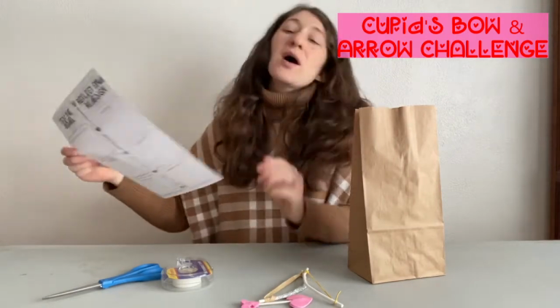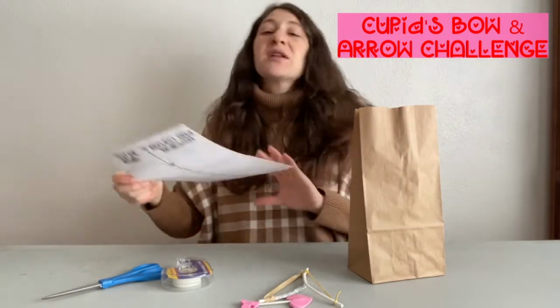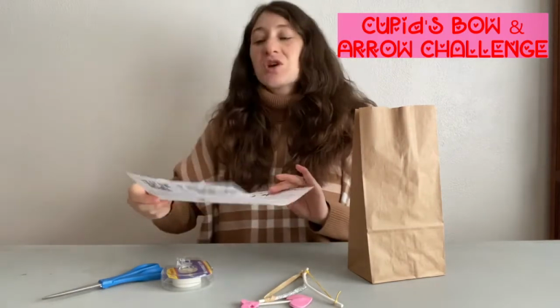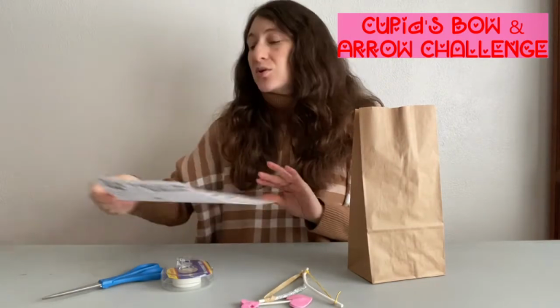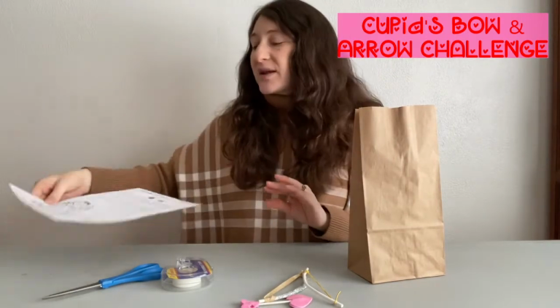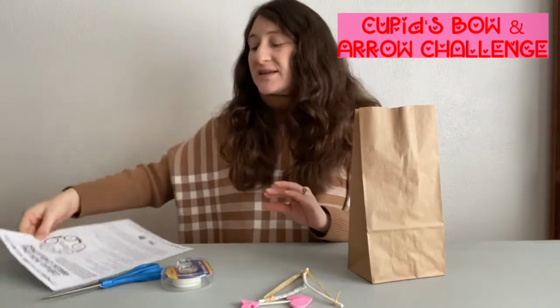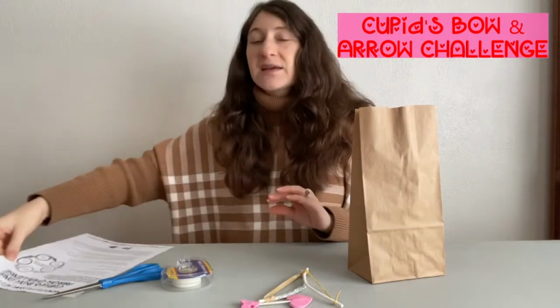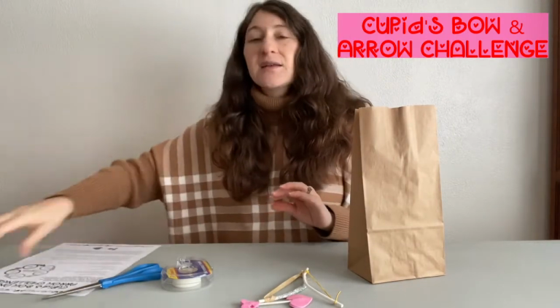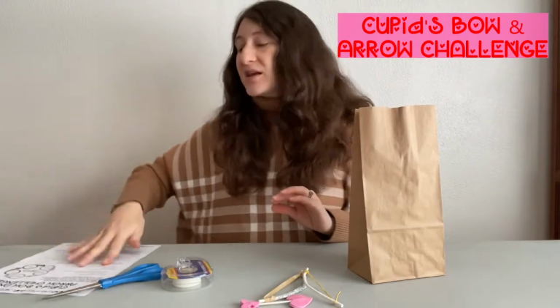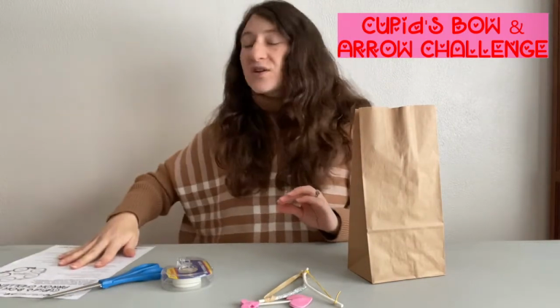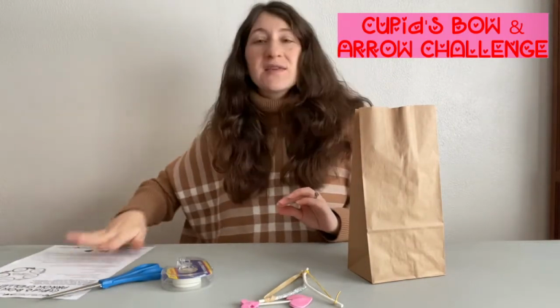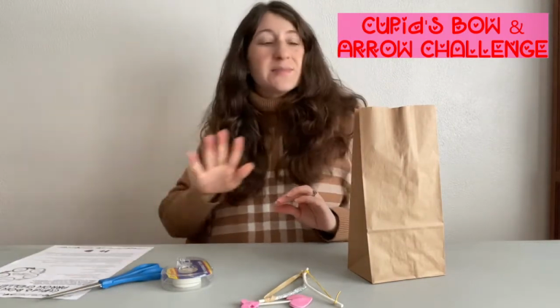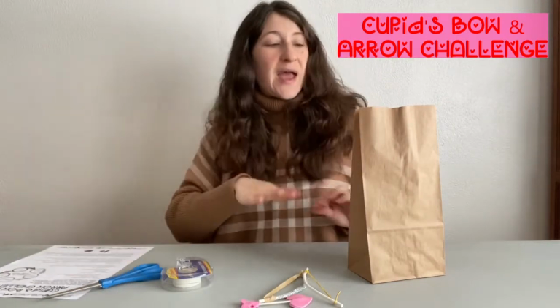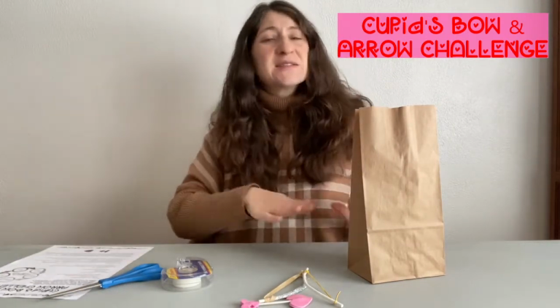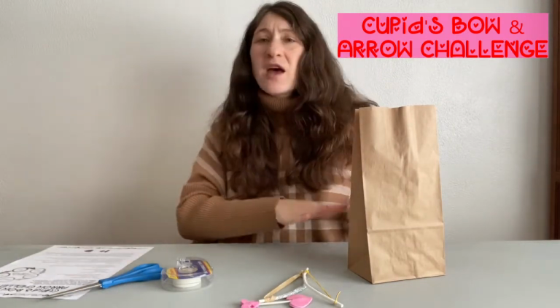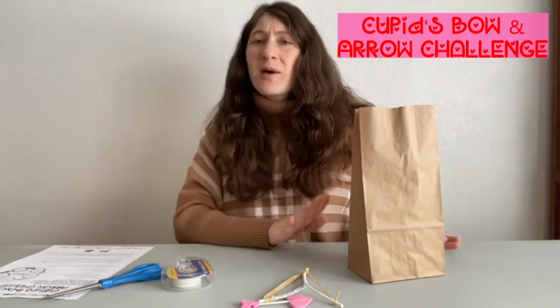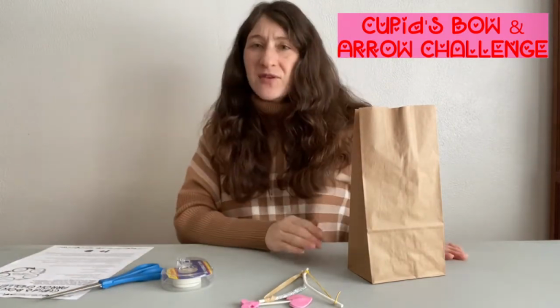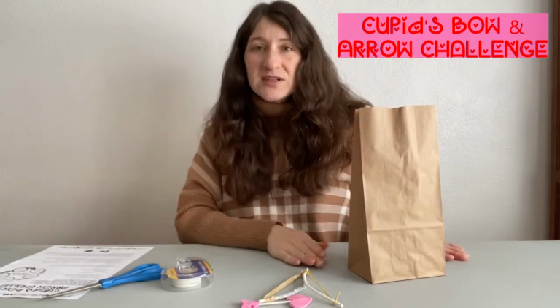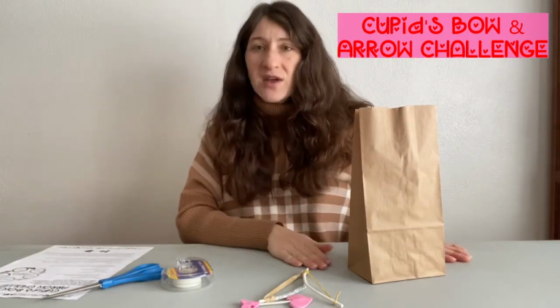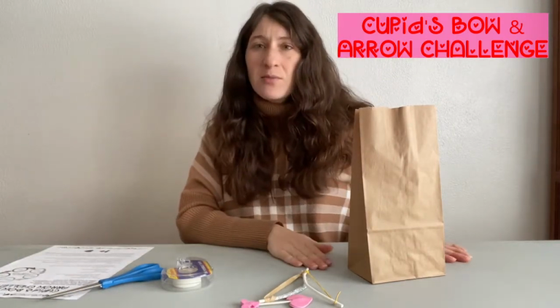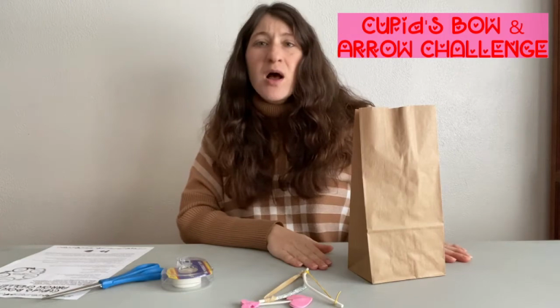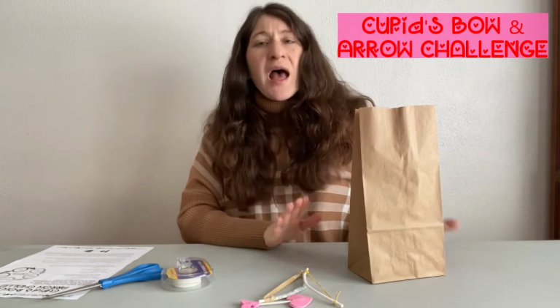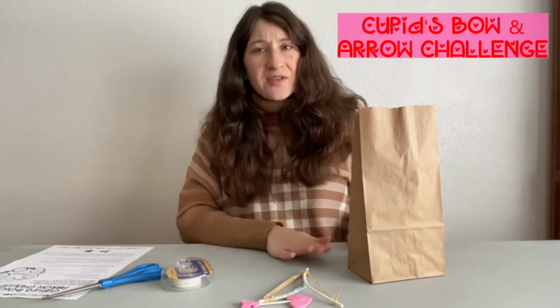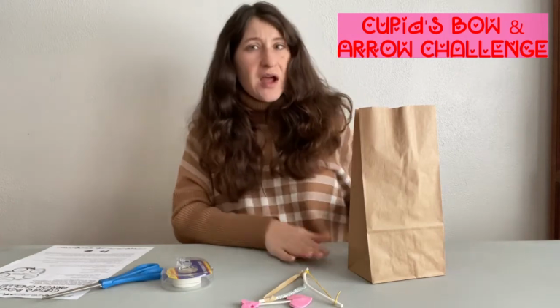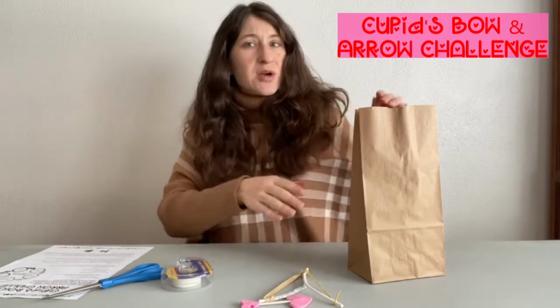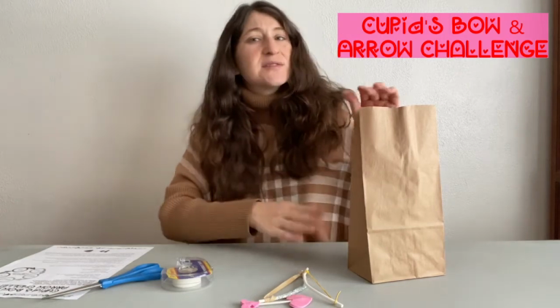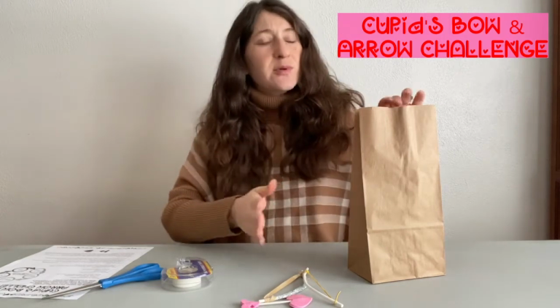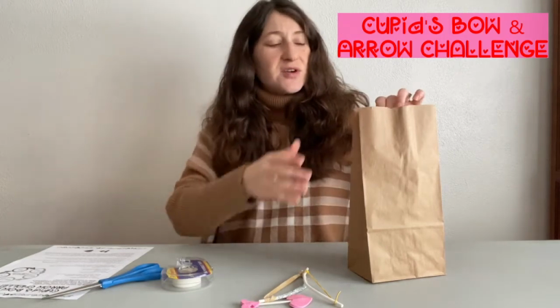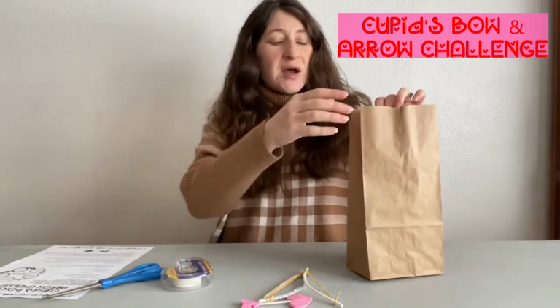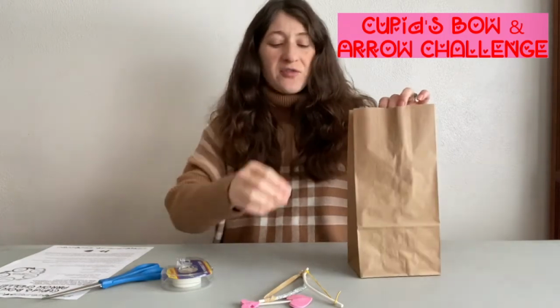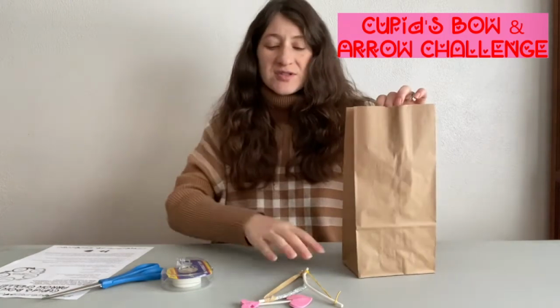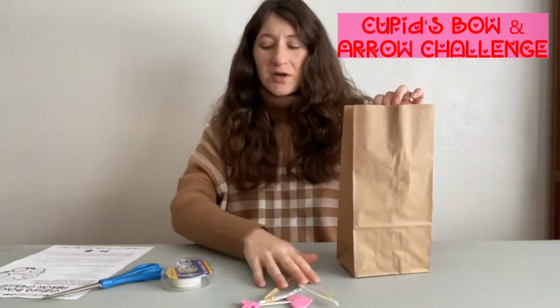I'm going to show you what is in each of these bags. We have about 50 available at the library, so it'll be first-come, first-served.